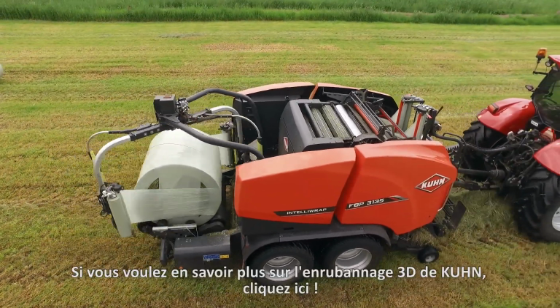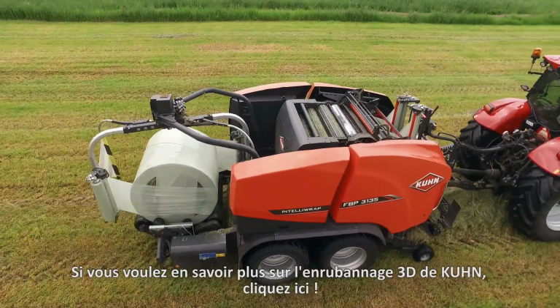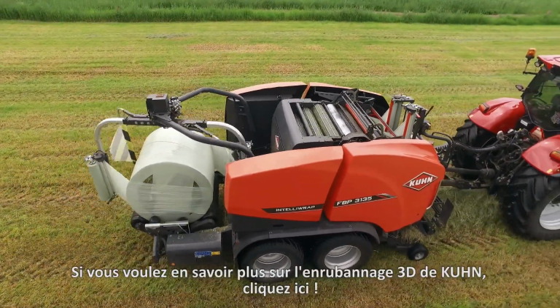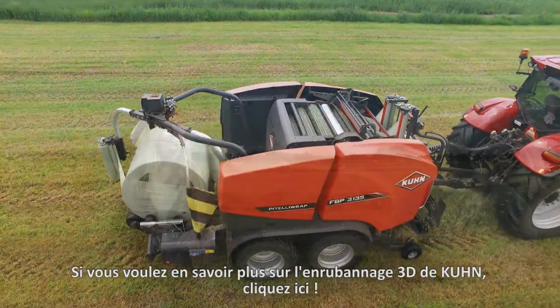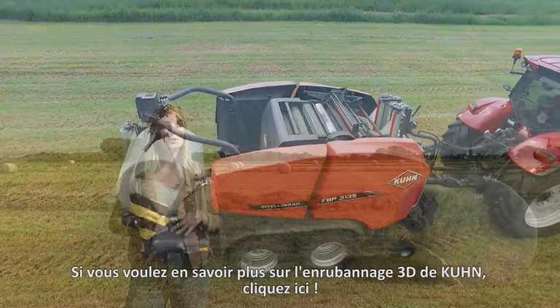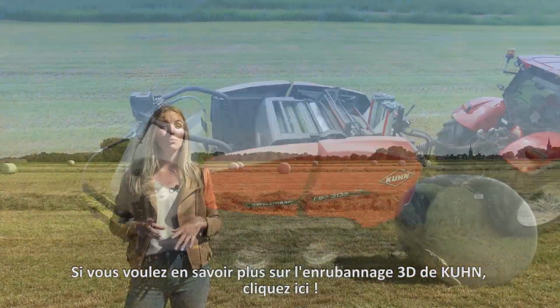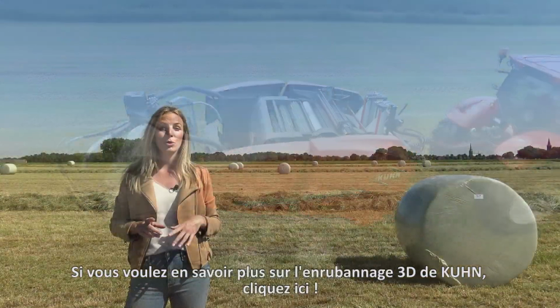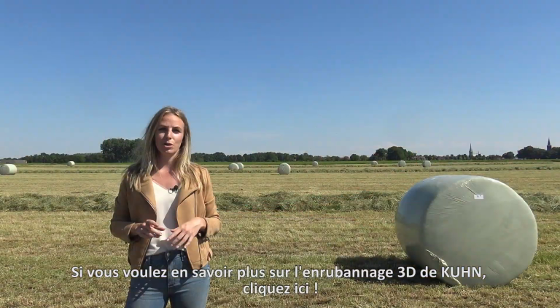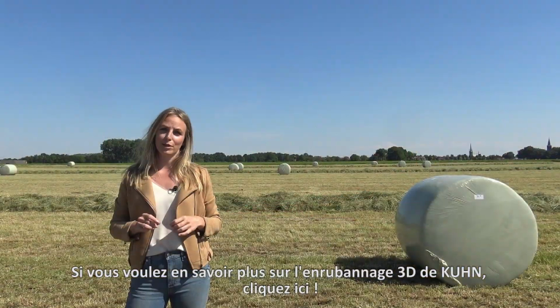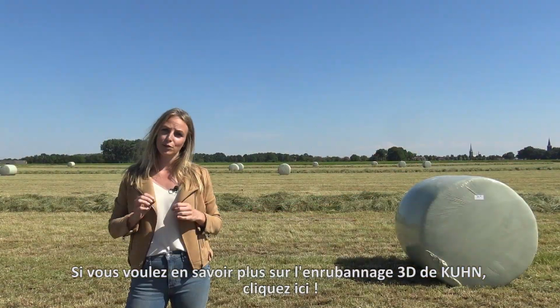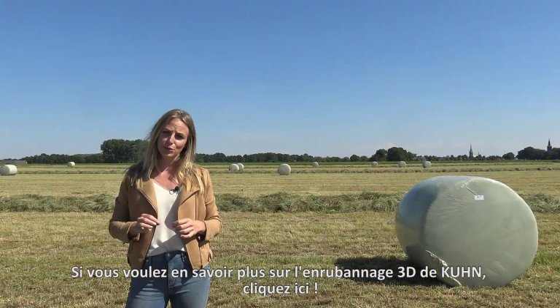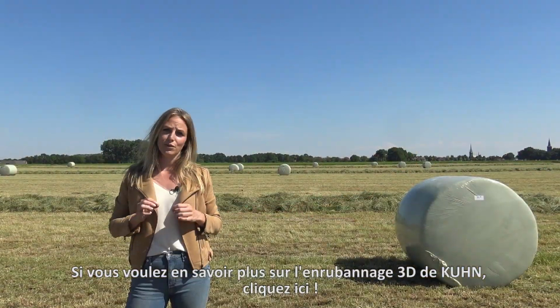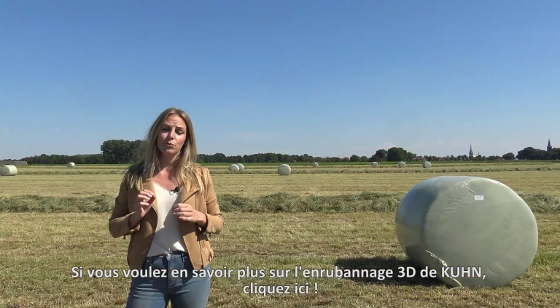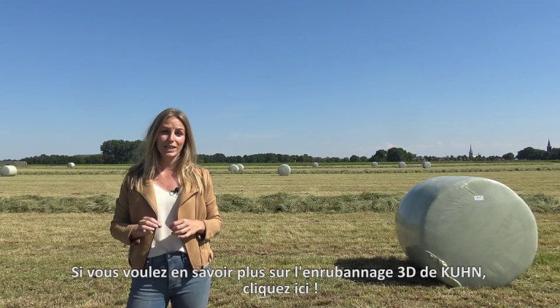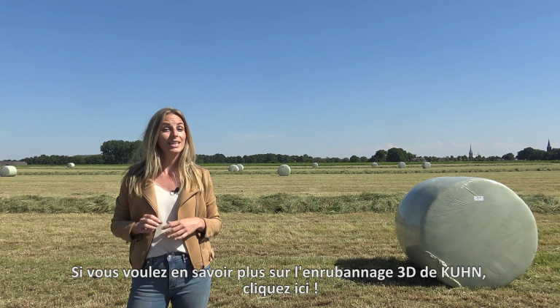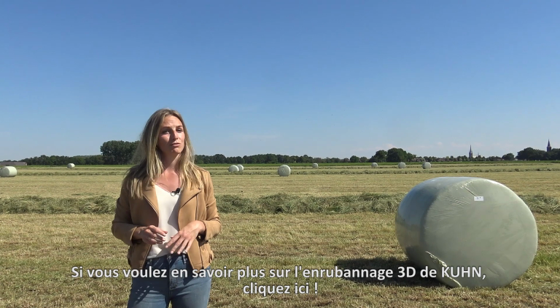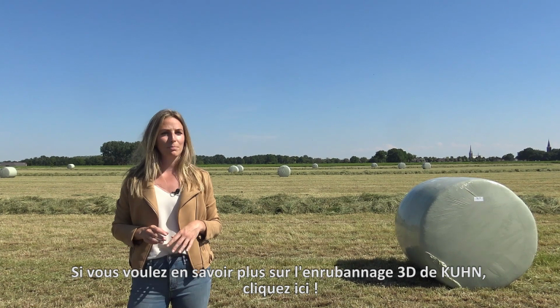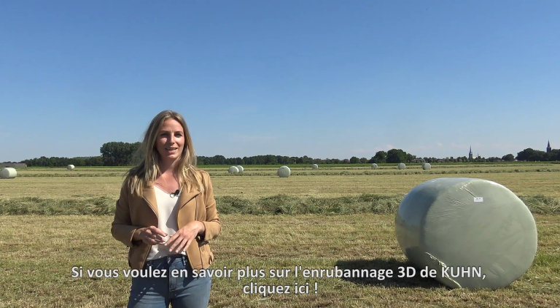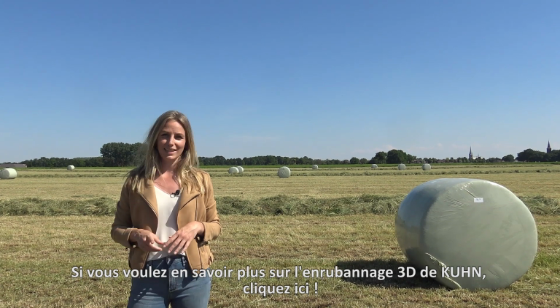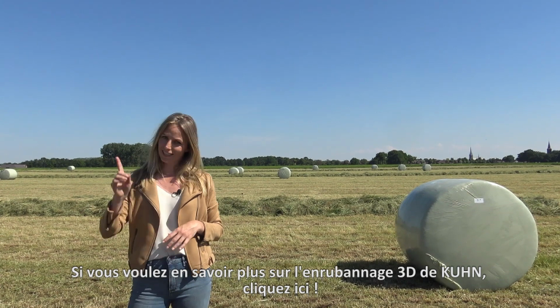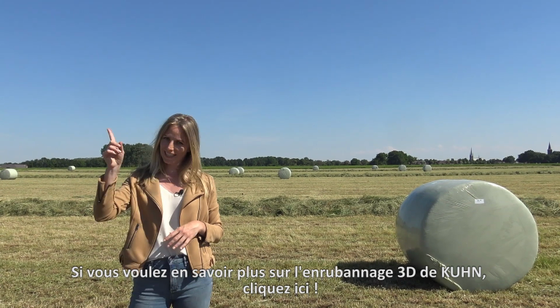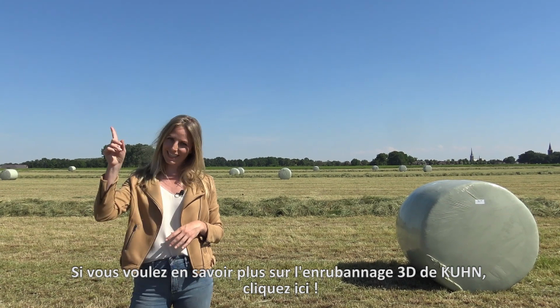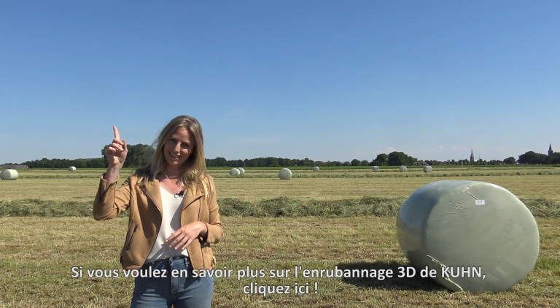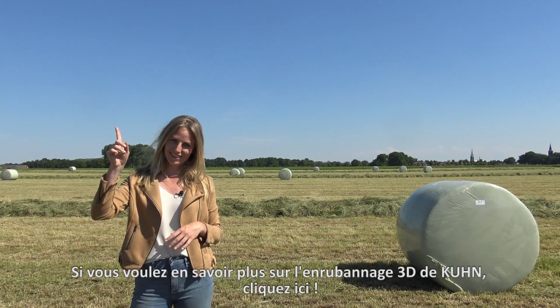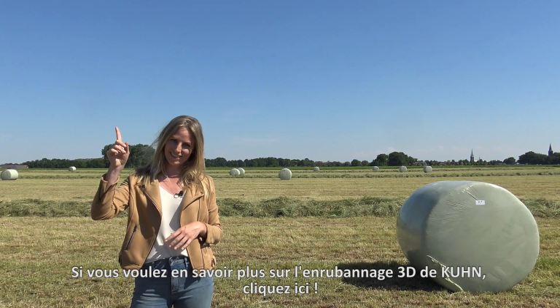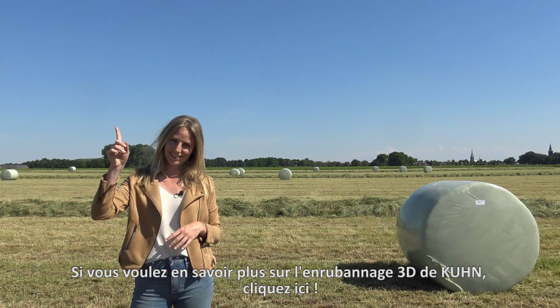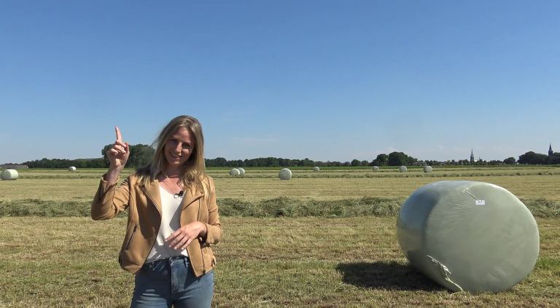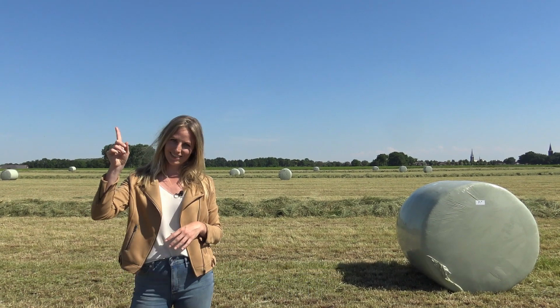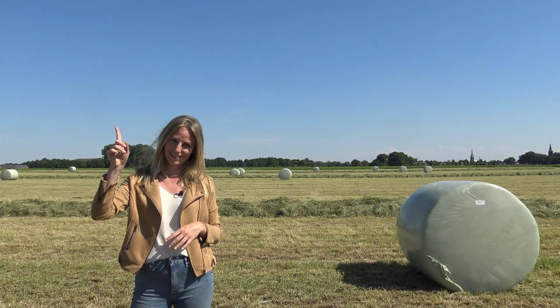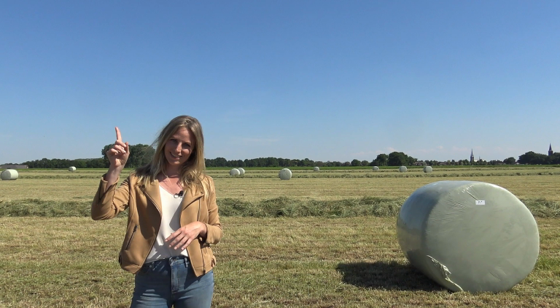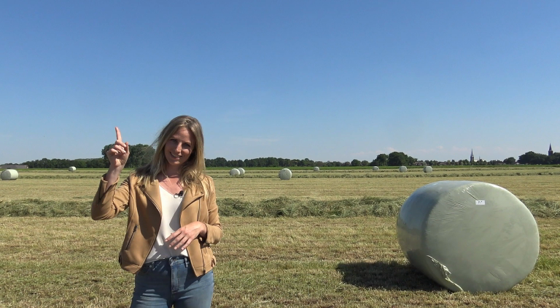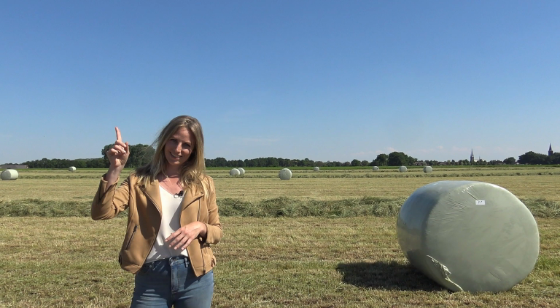If you want to know more about Kune 3D Wrapping, click here.